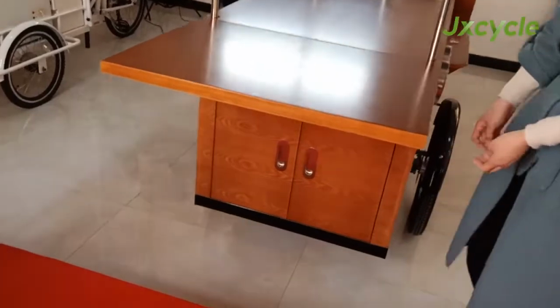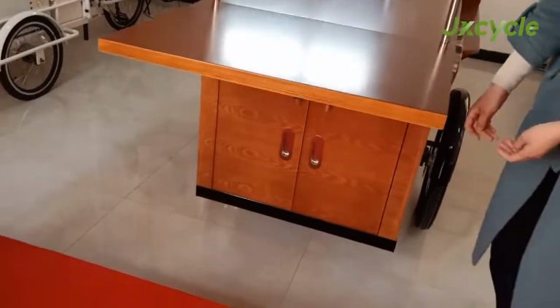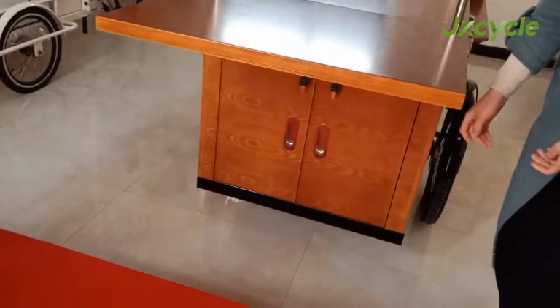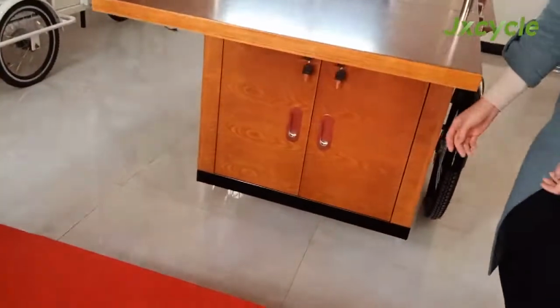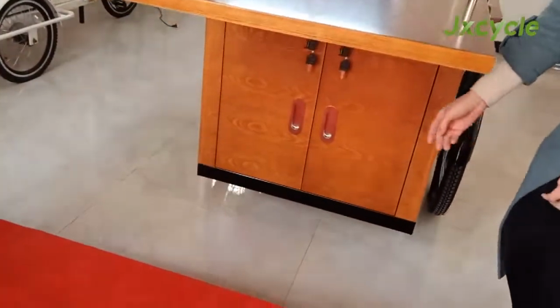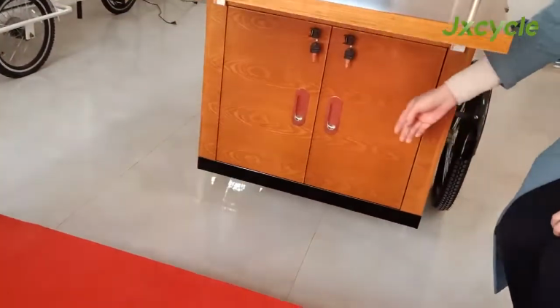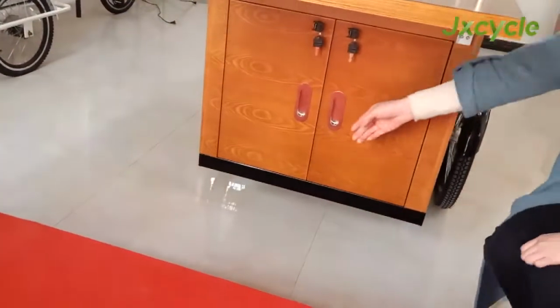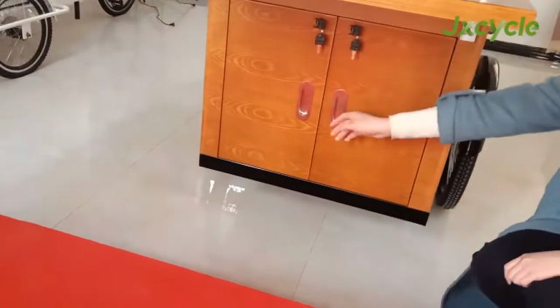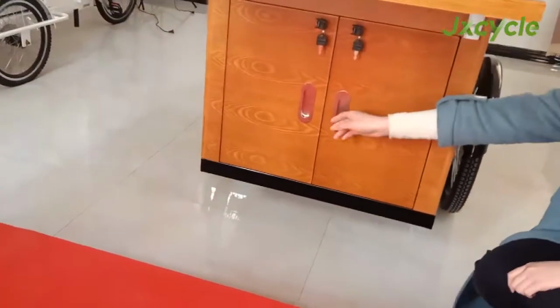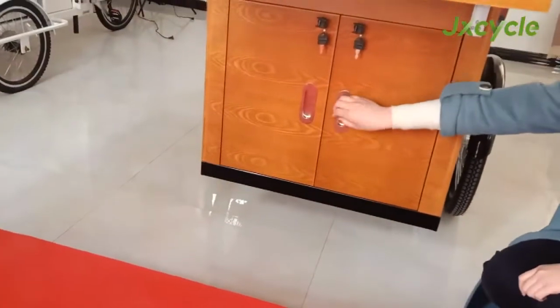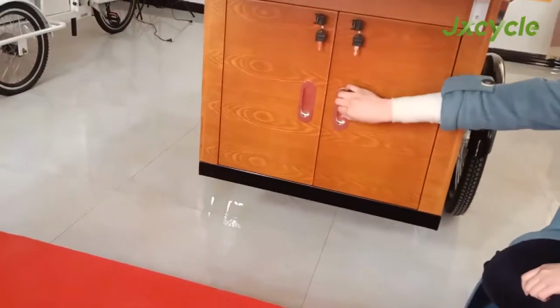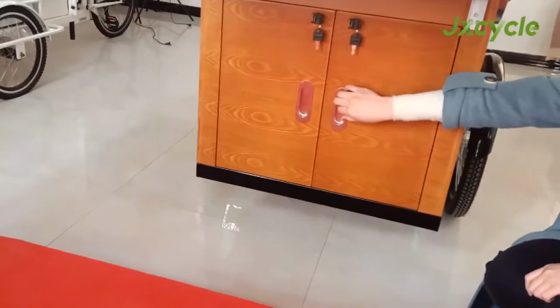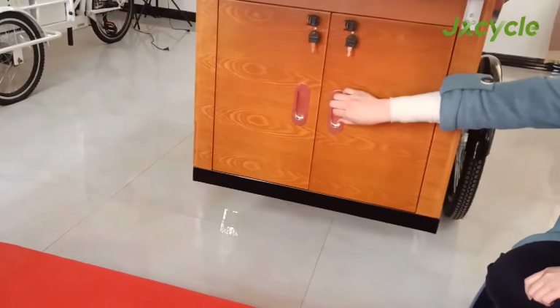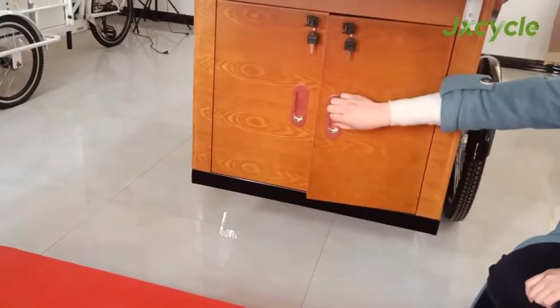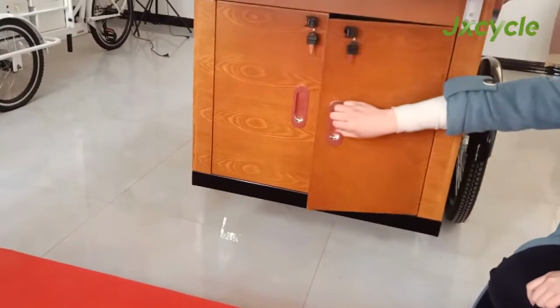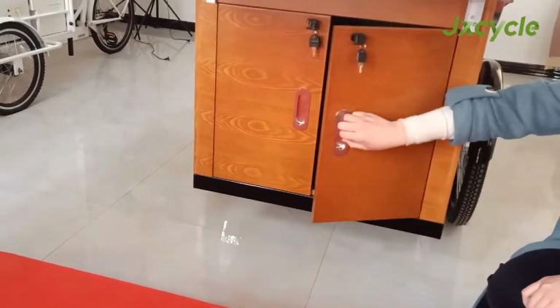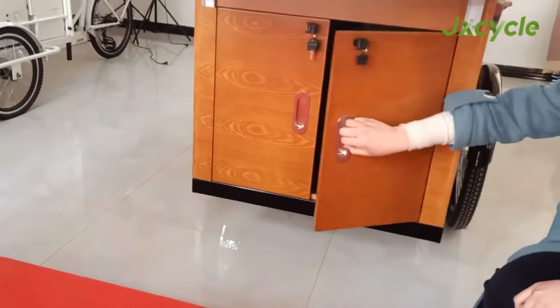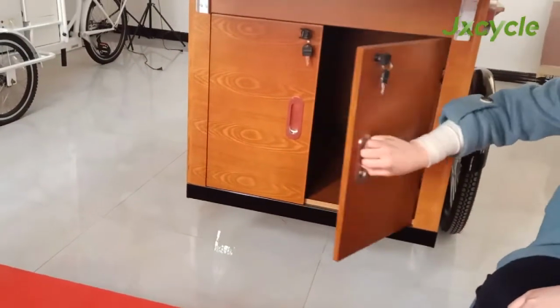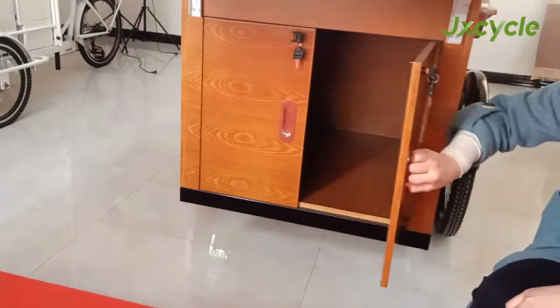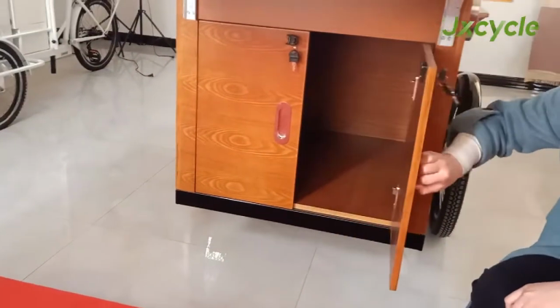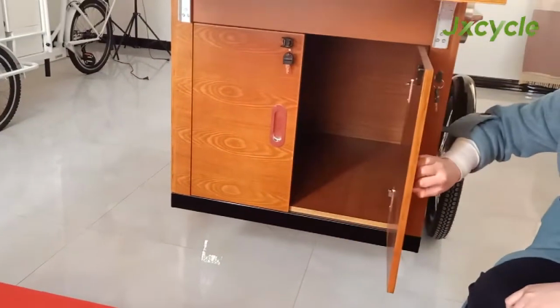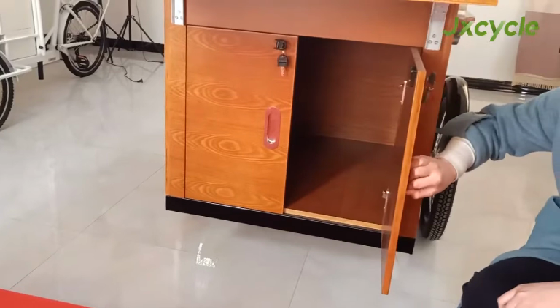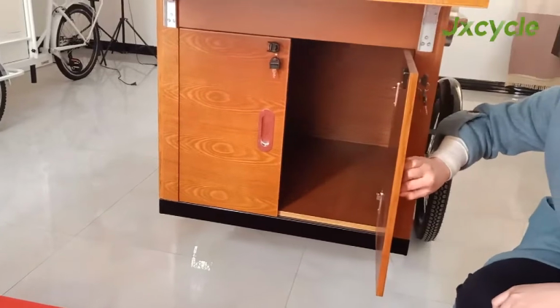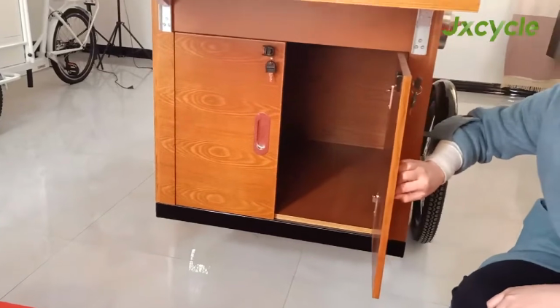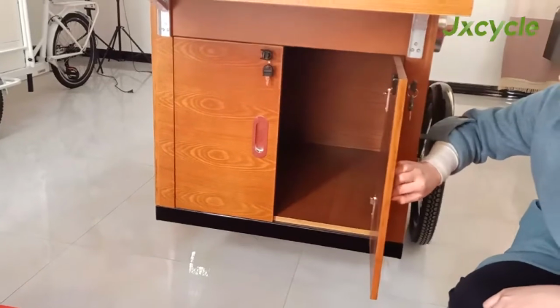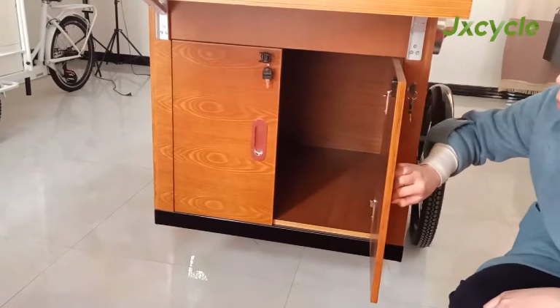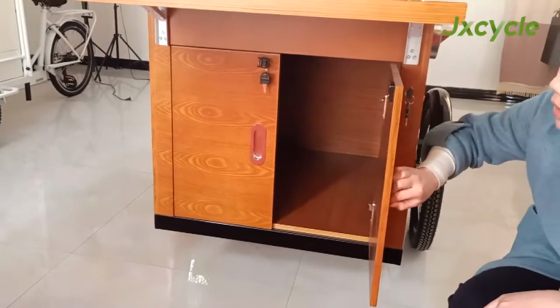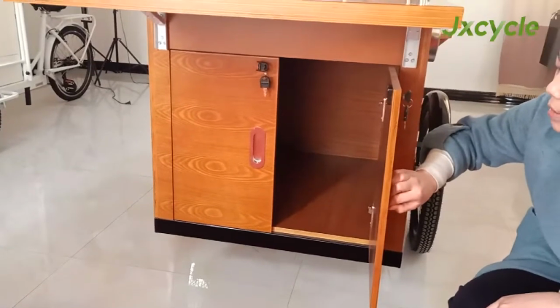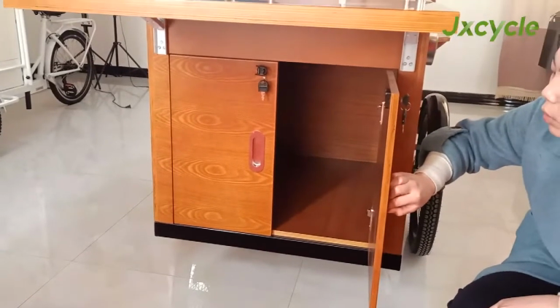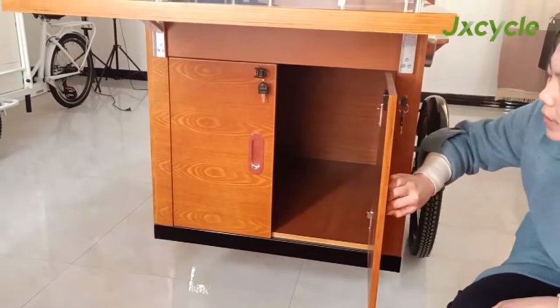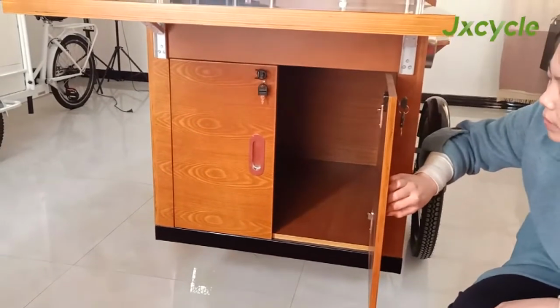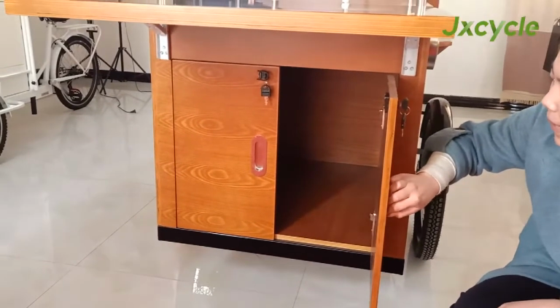Below there is a front double door. Inside is a big storage space.